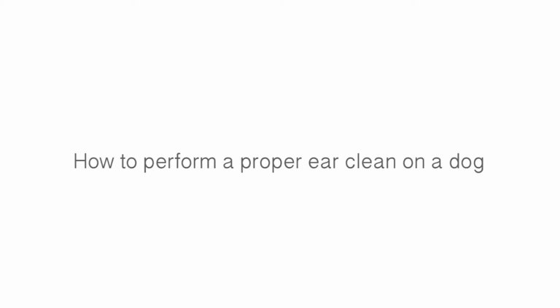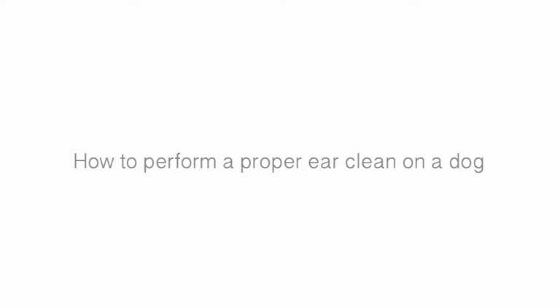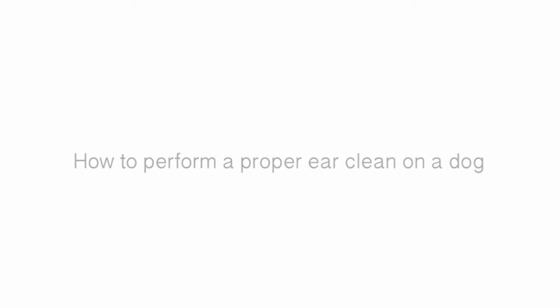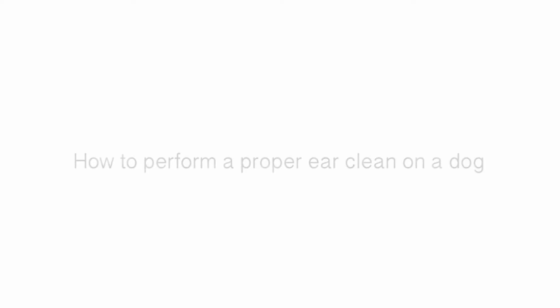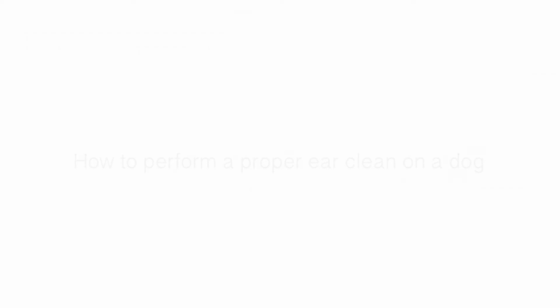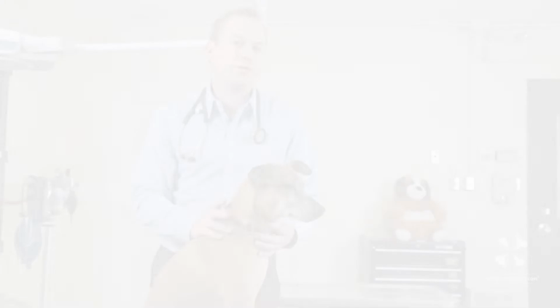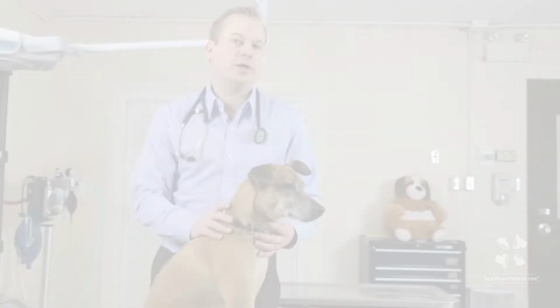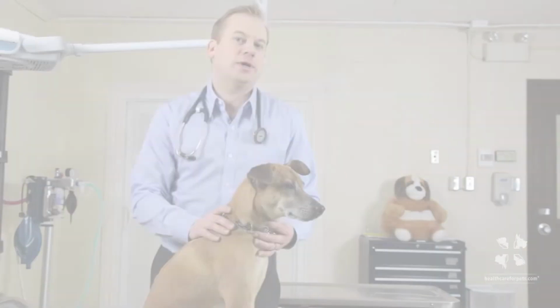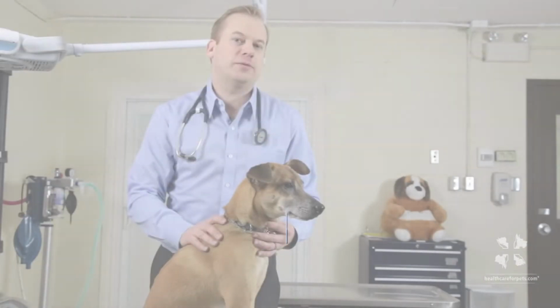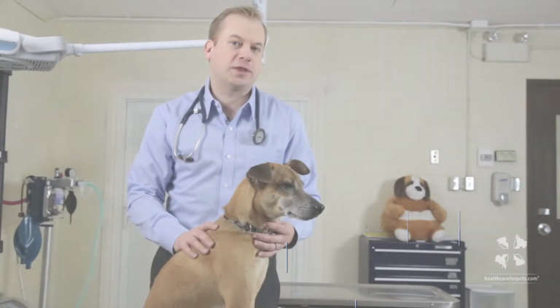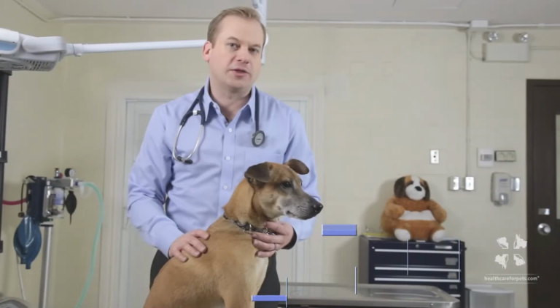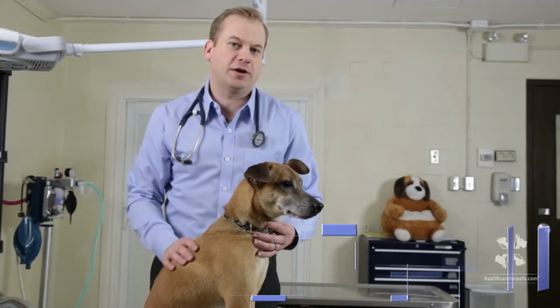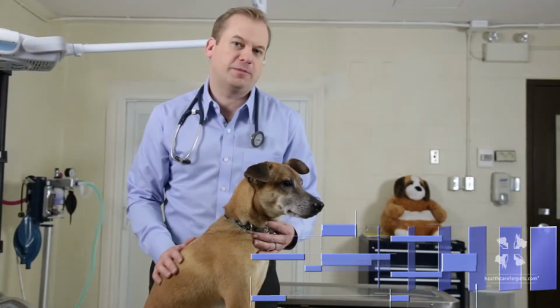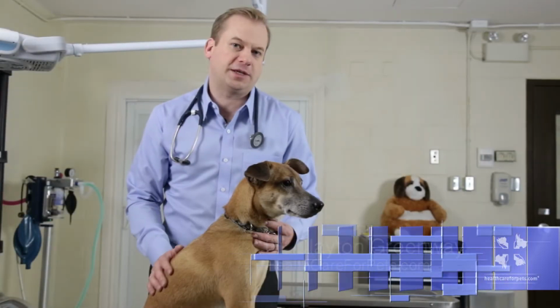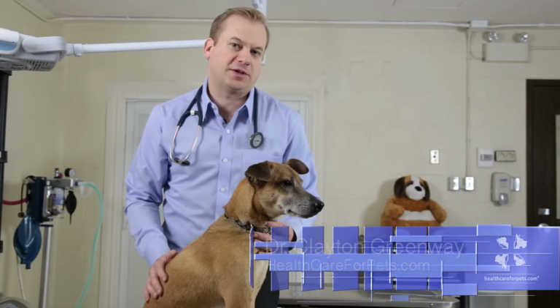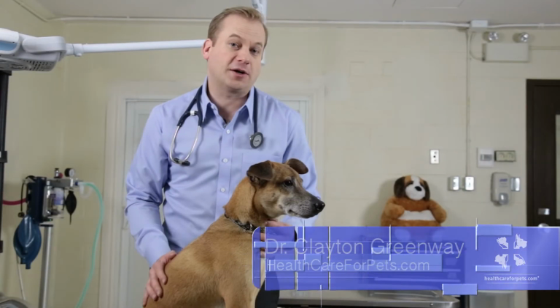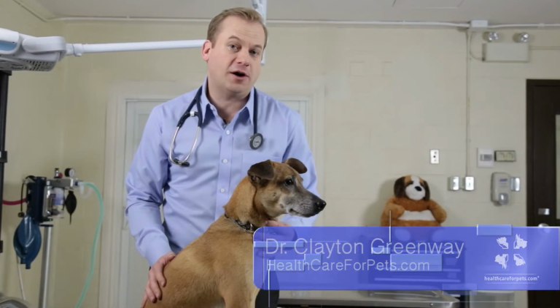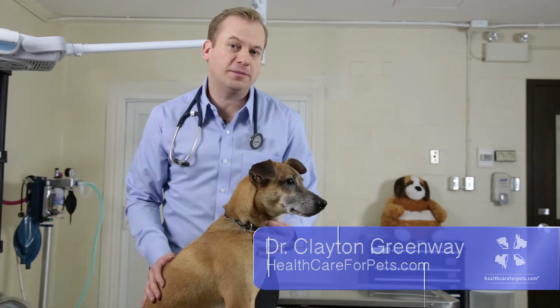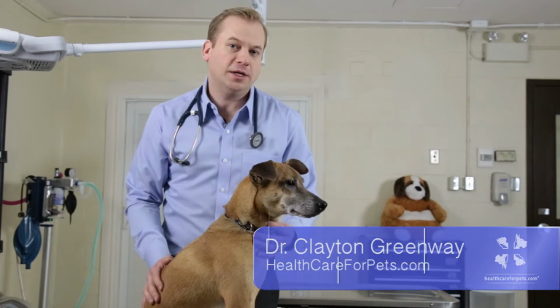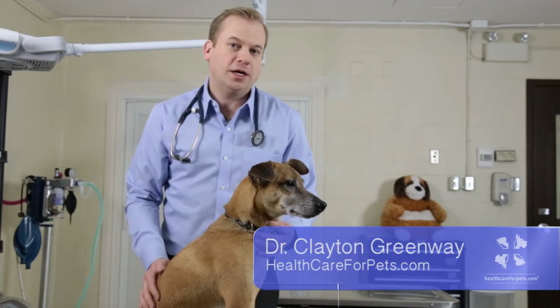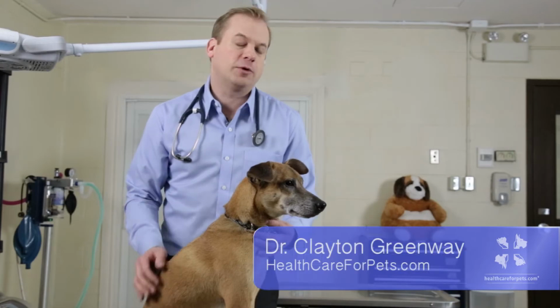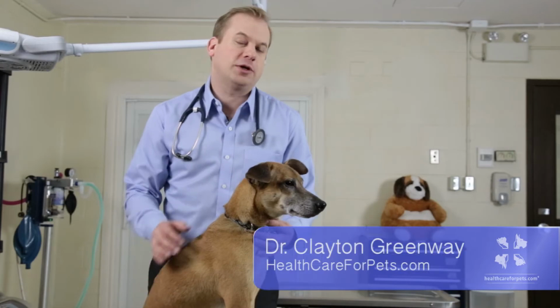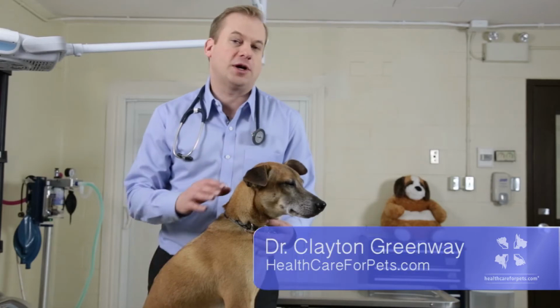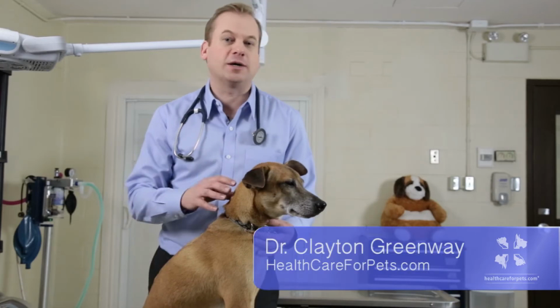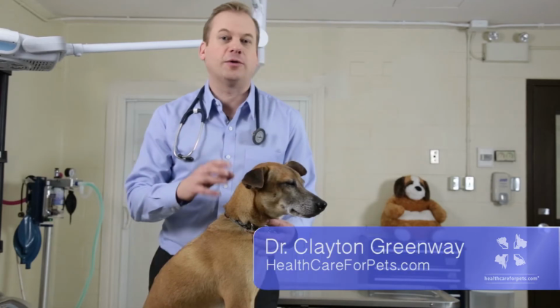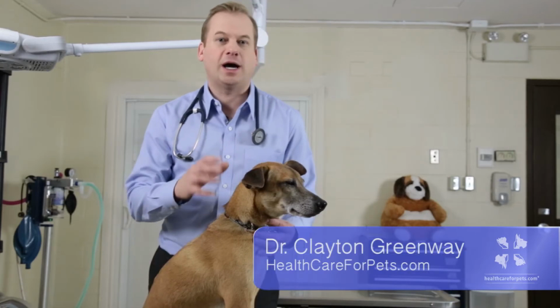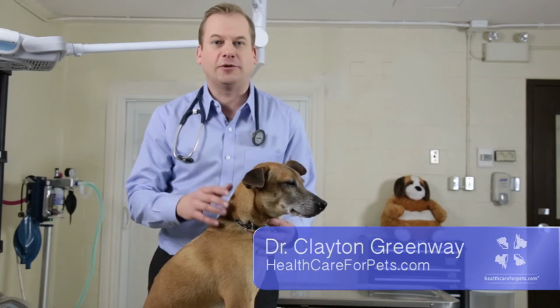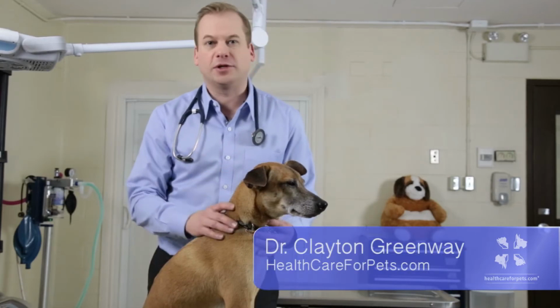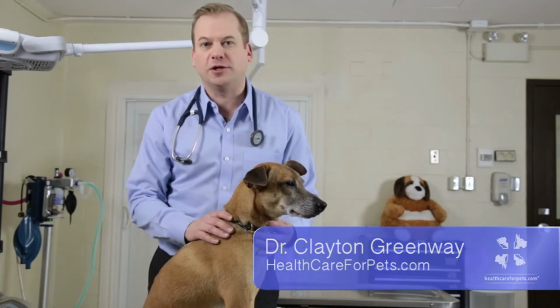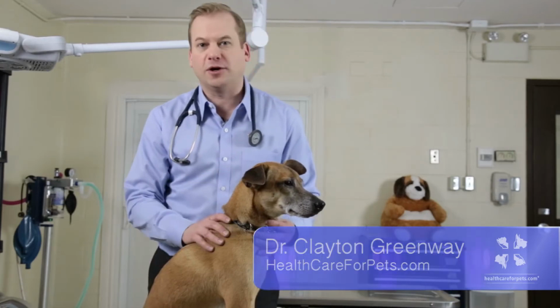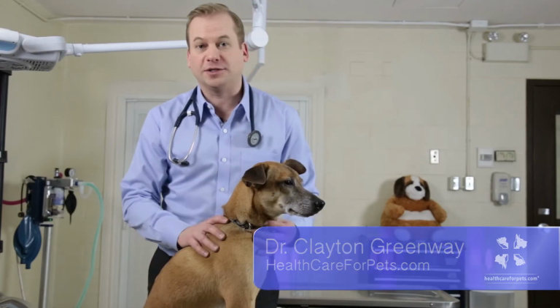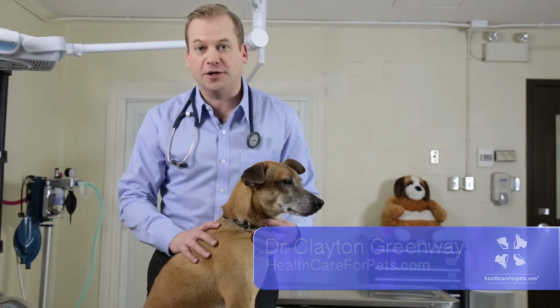I'm Dr. Clayton Greenway with healthcareforpets.com and we're going to talk about how to clean a dog's ear.